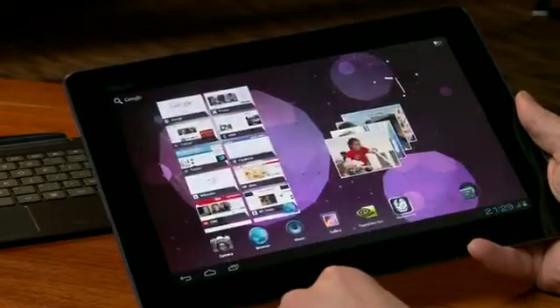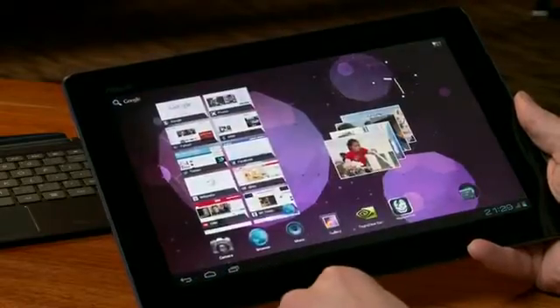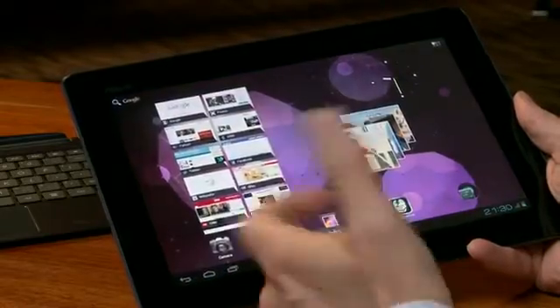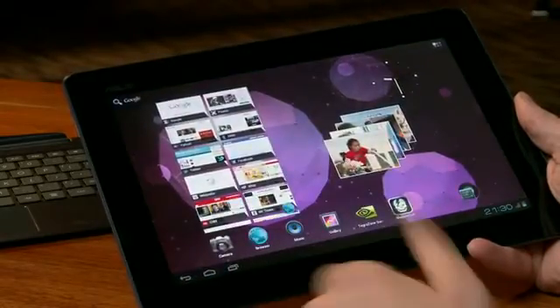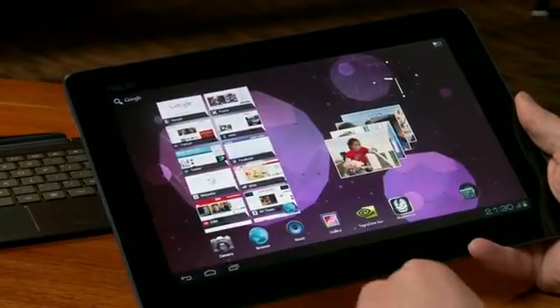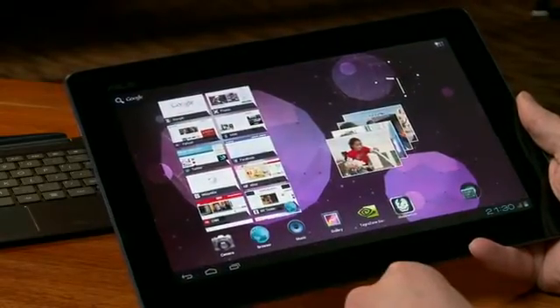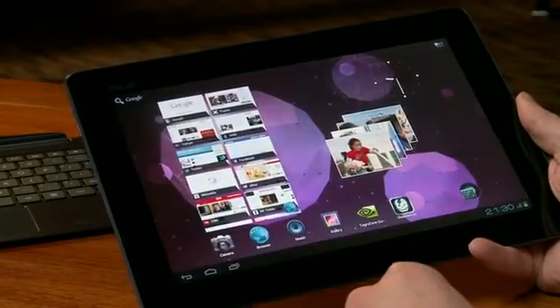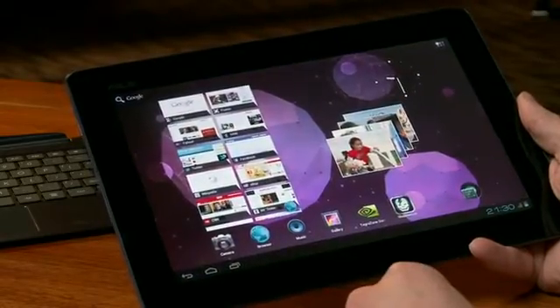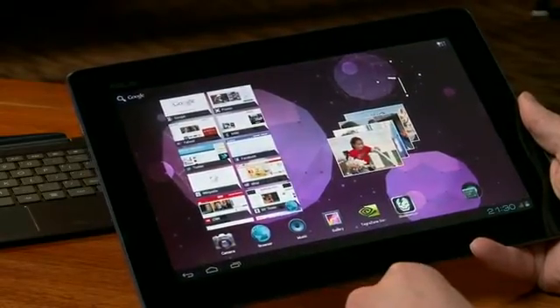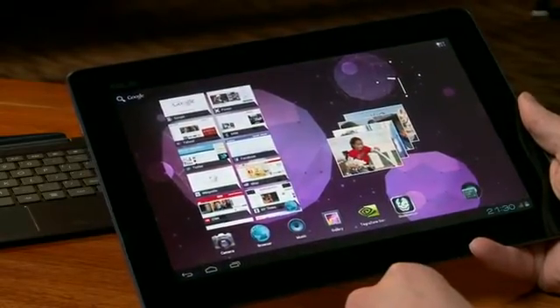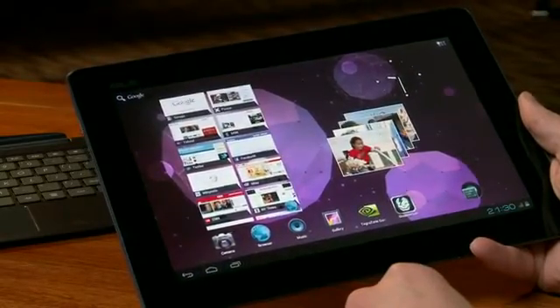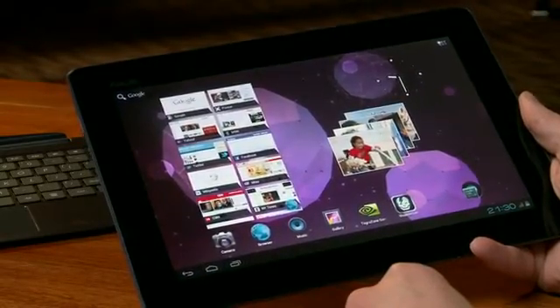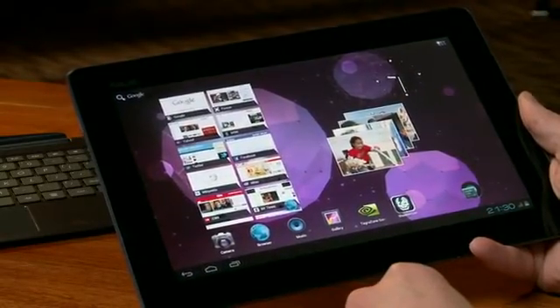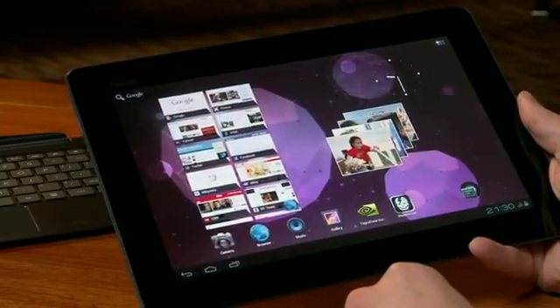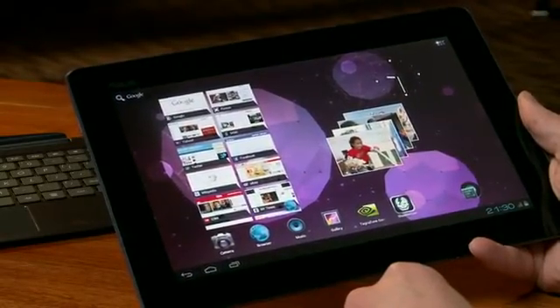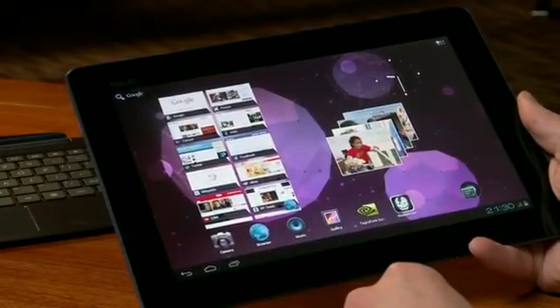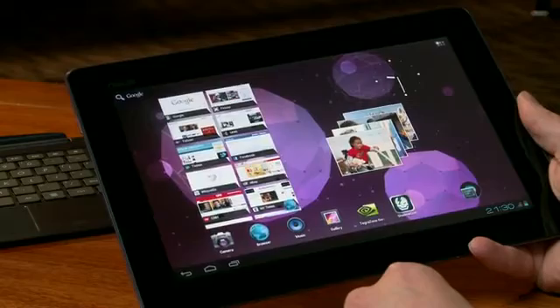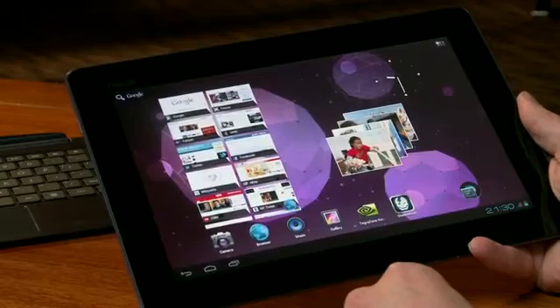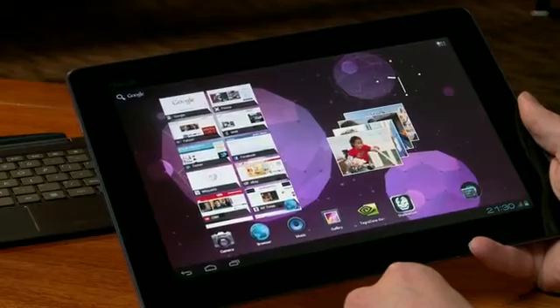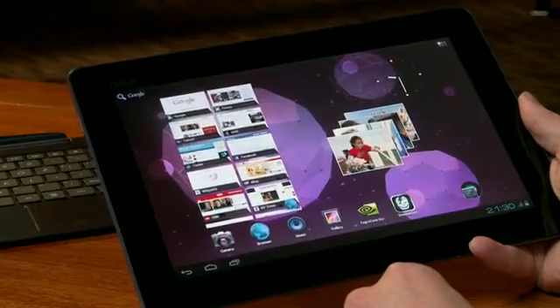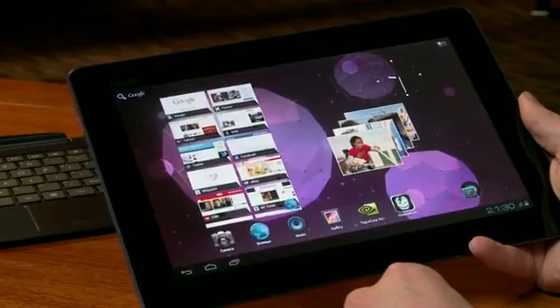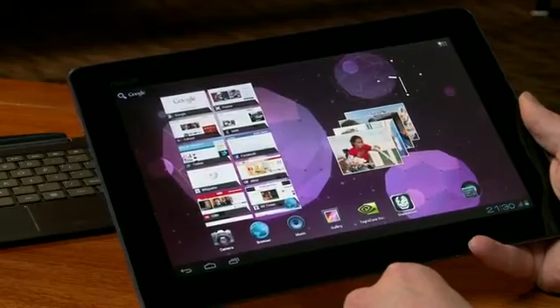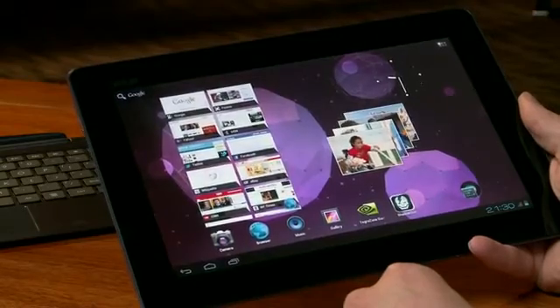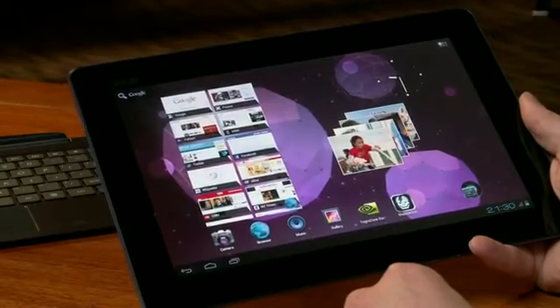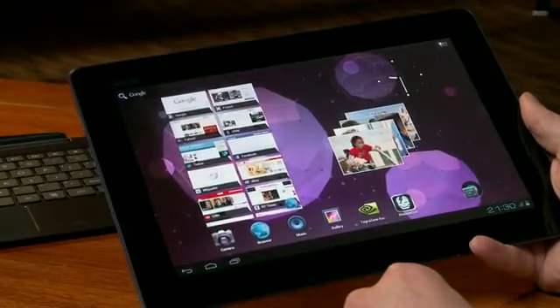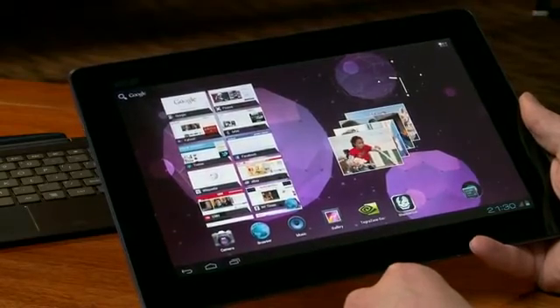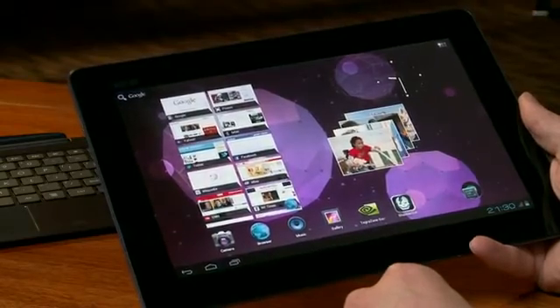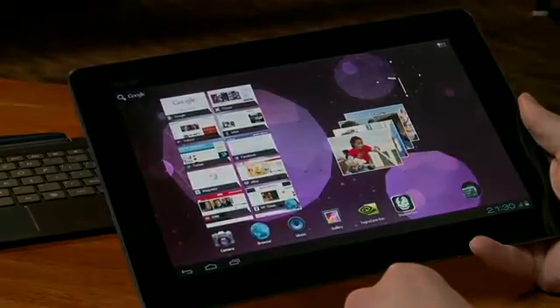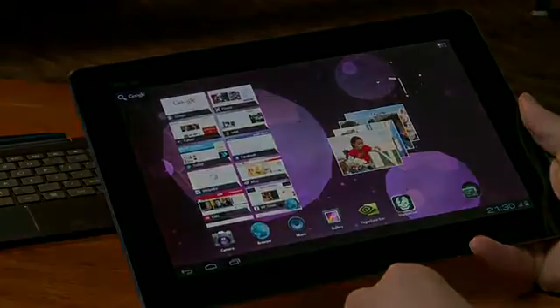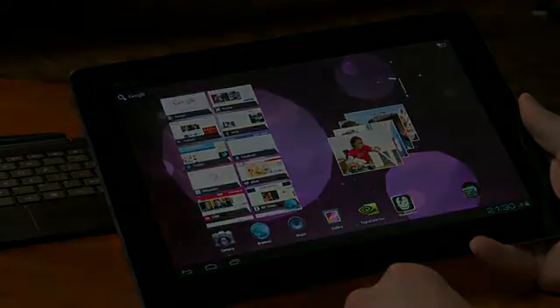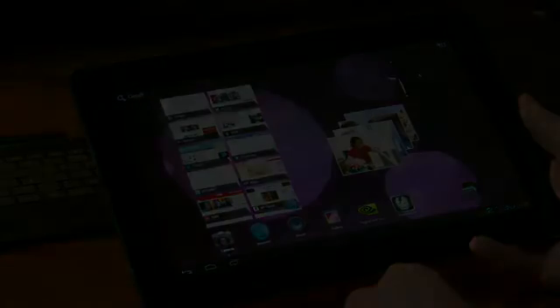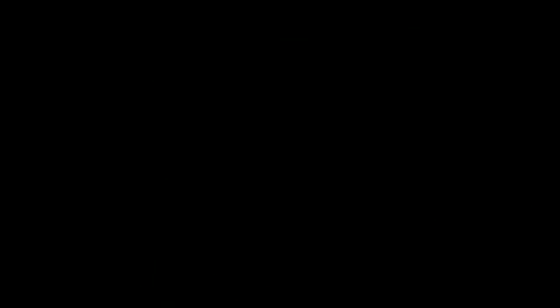And that's Tegra 3. This is Ice Cream Sandwich running on the Asus Transformer Prime.